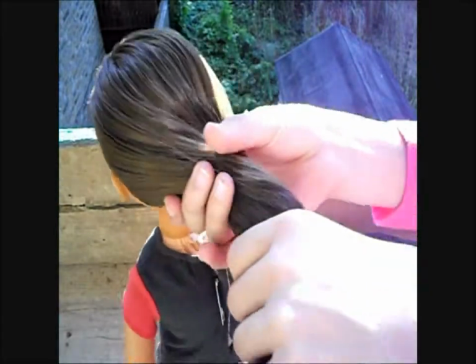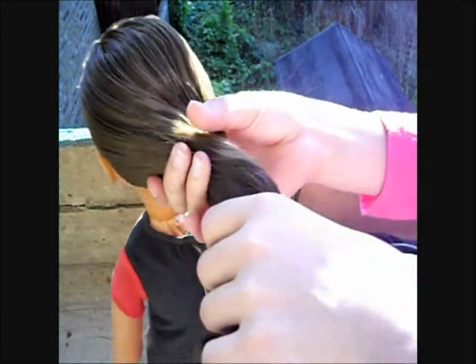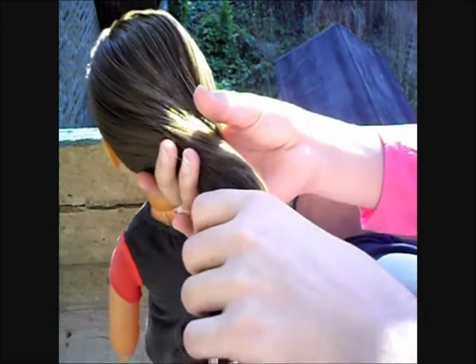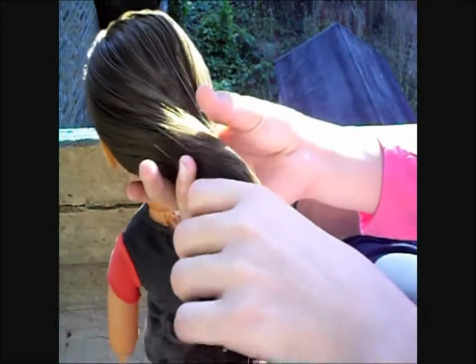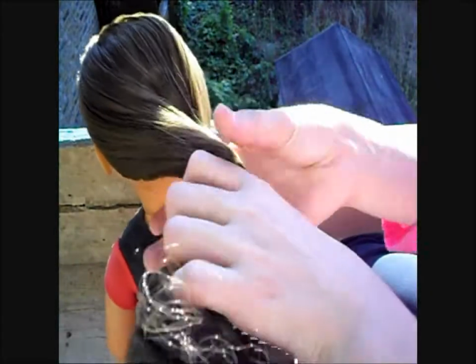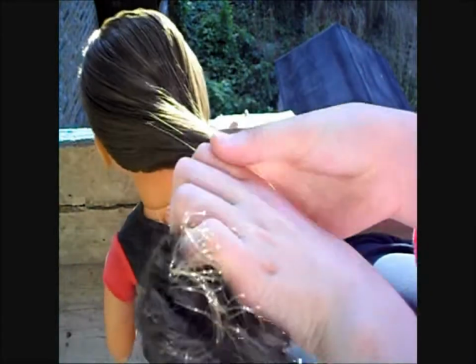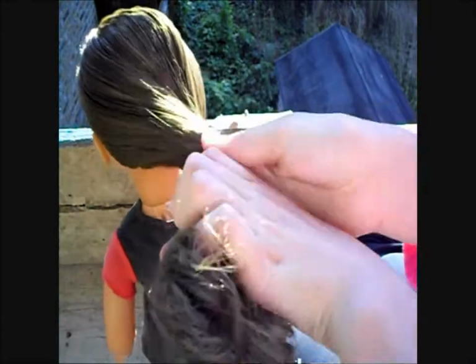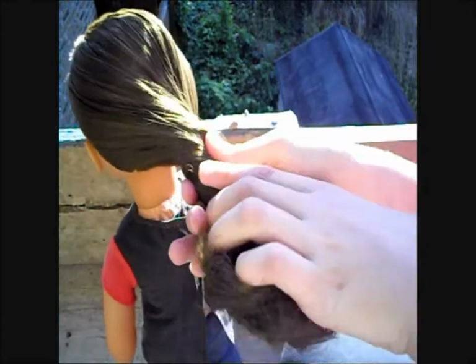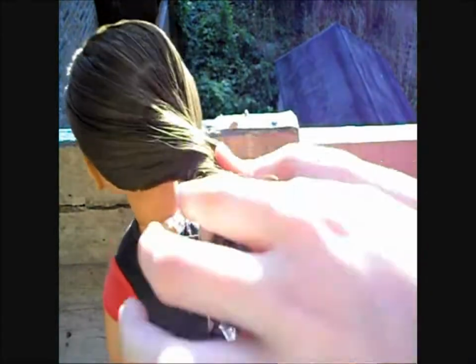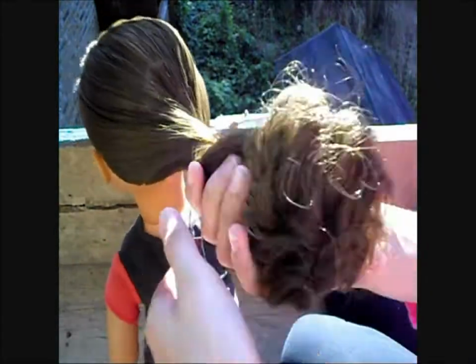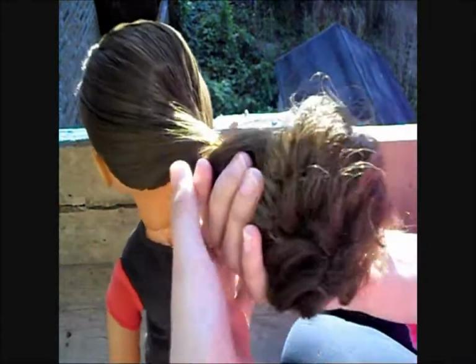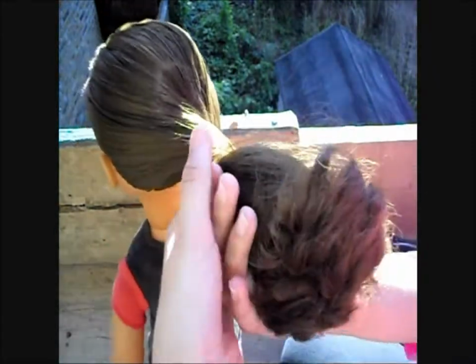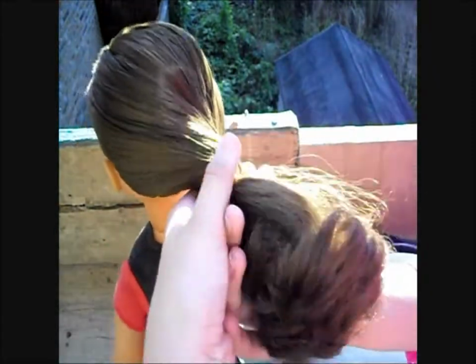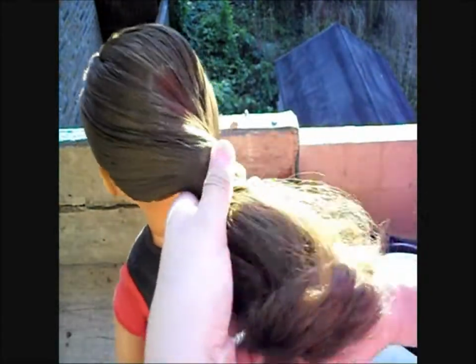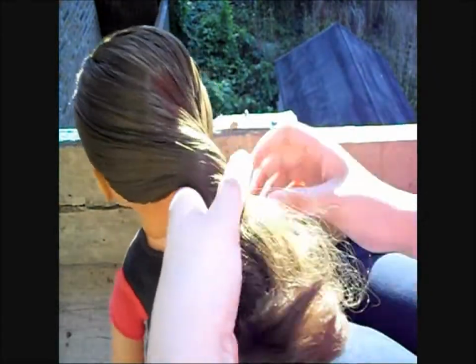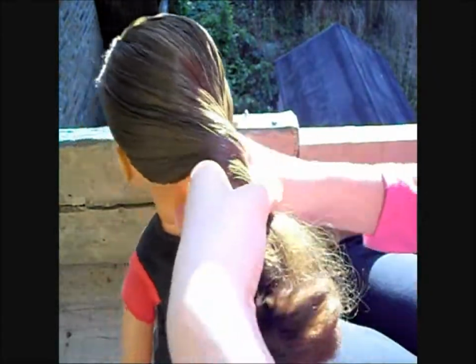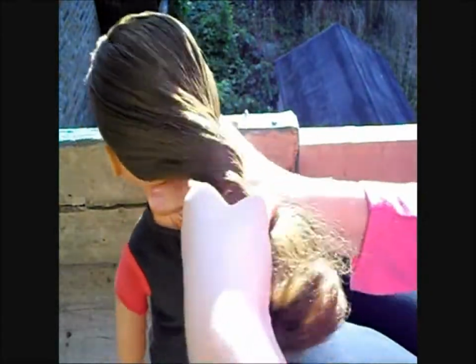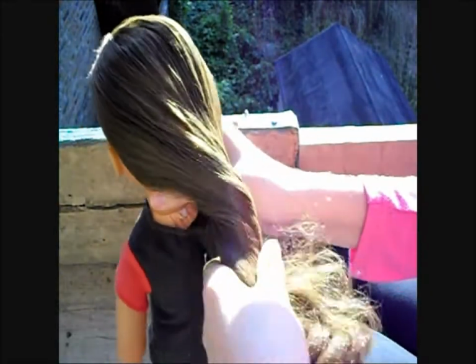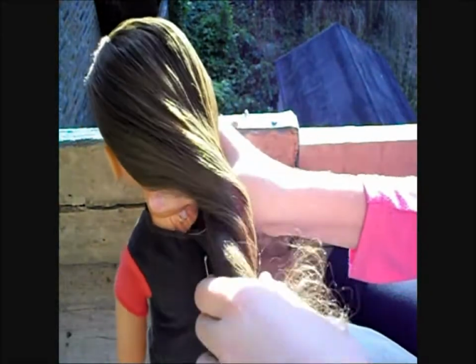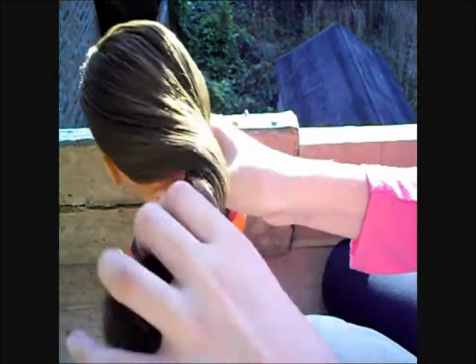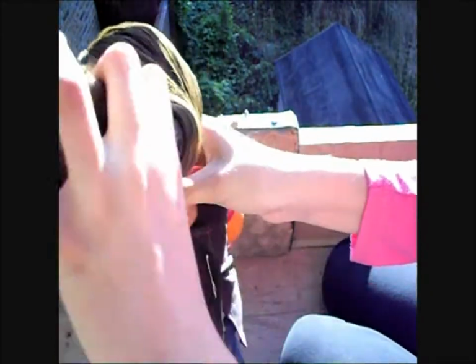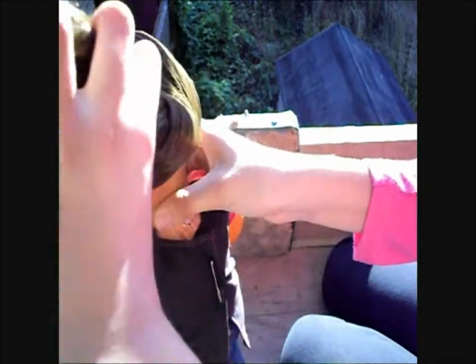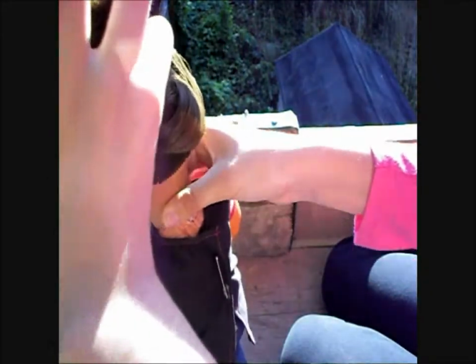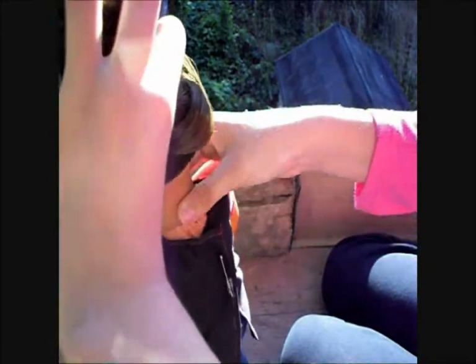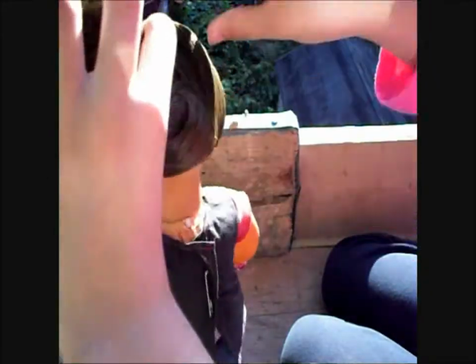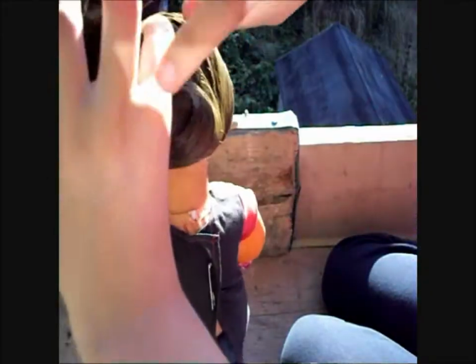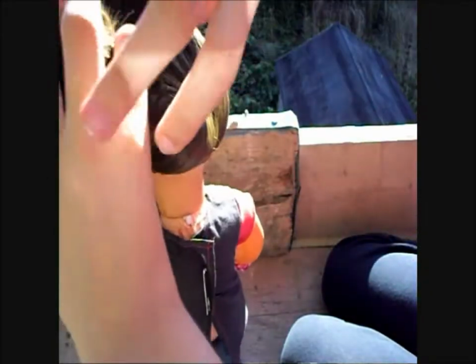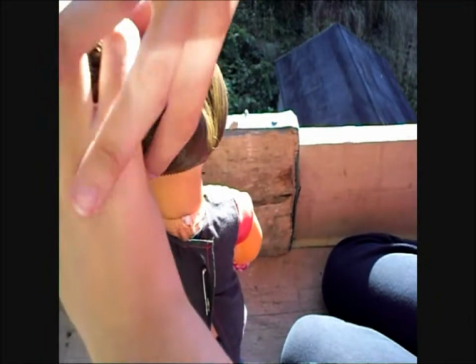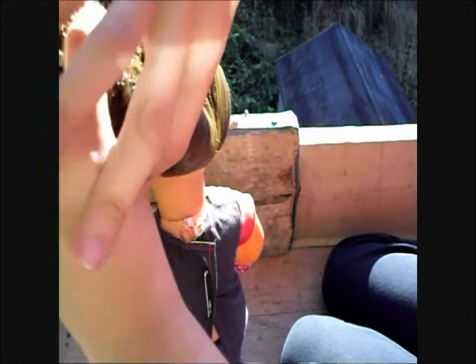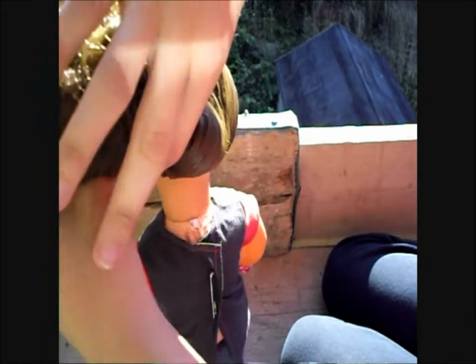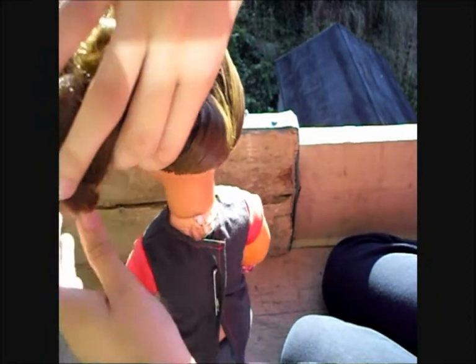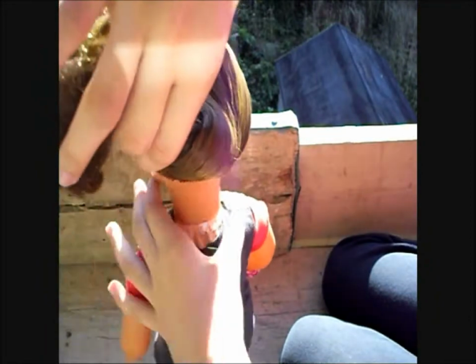Push your doll's hair up and while doing so, twist it around the top. This should form a bun.